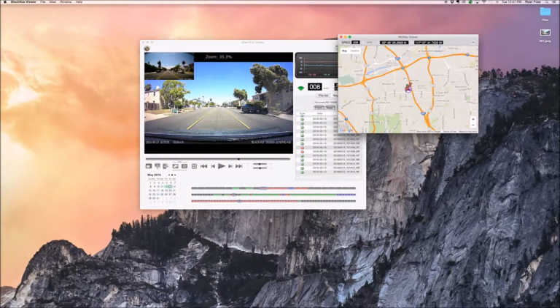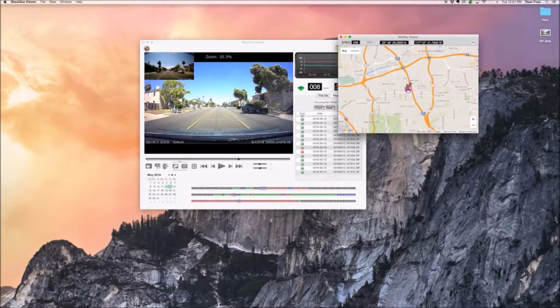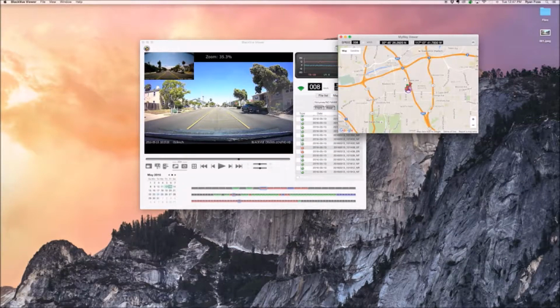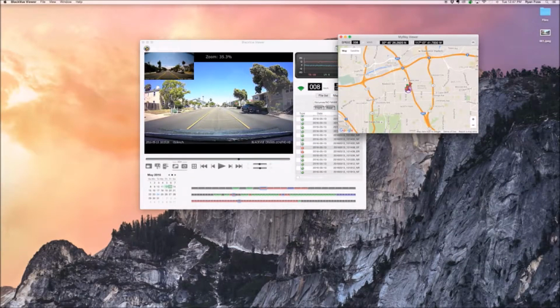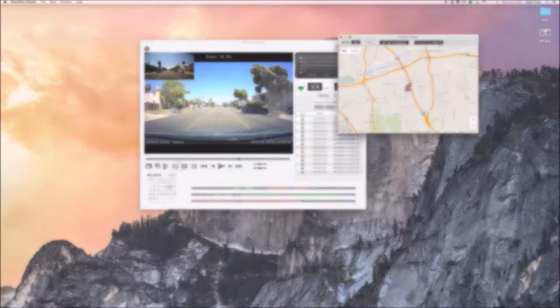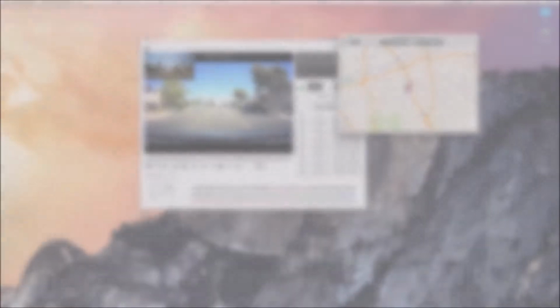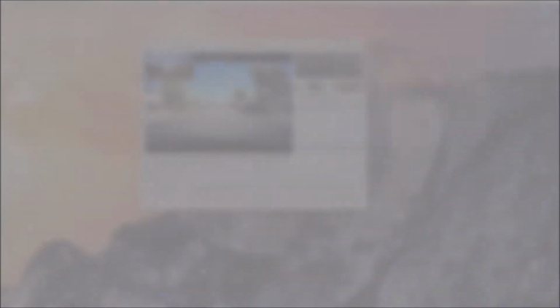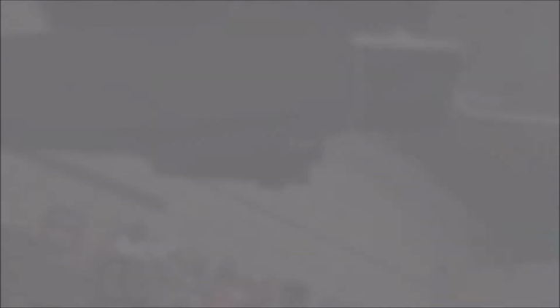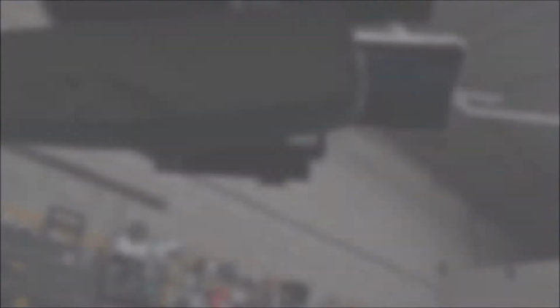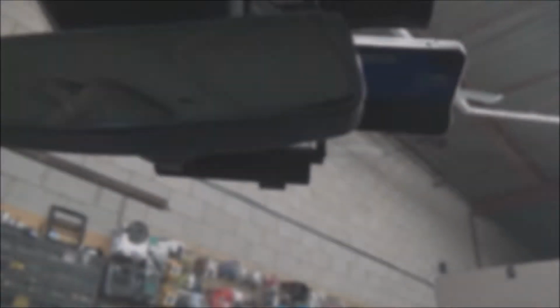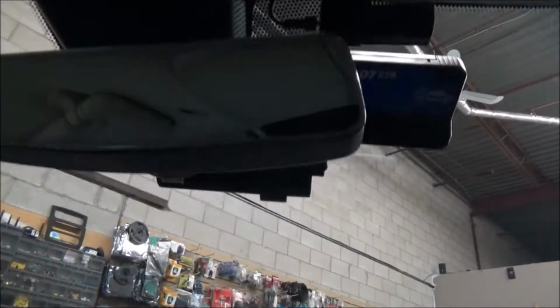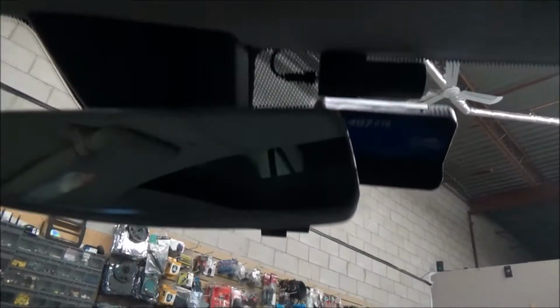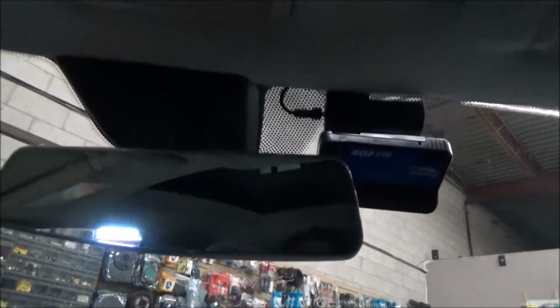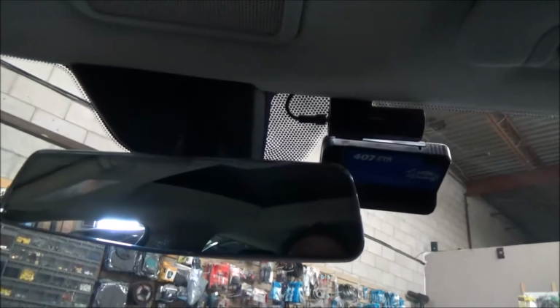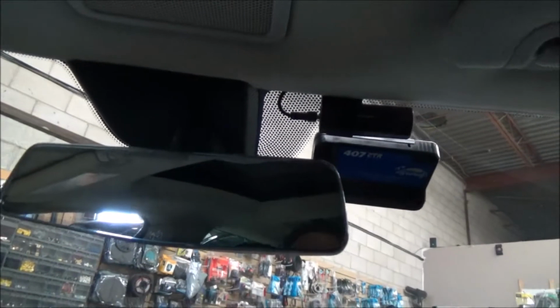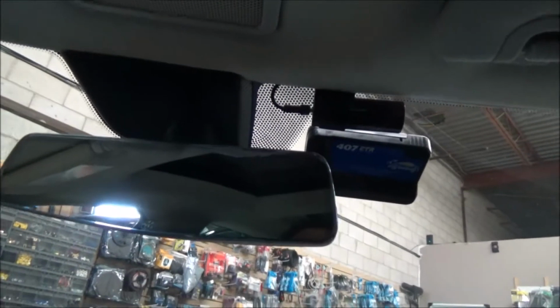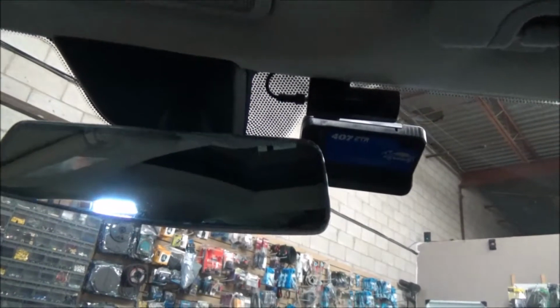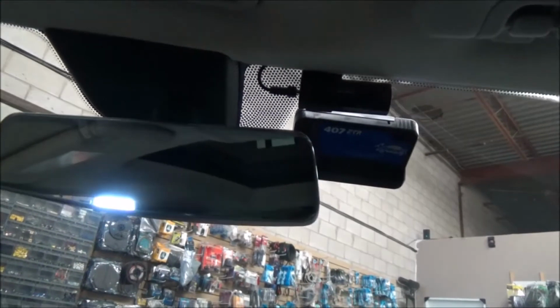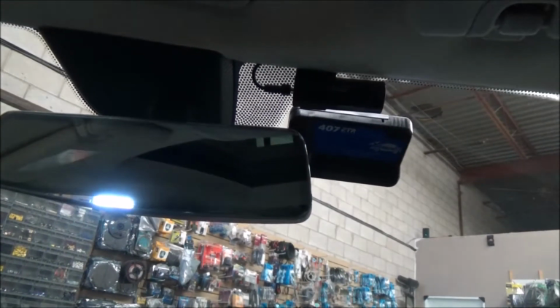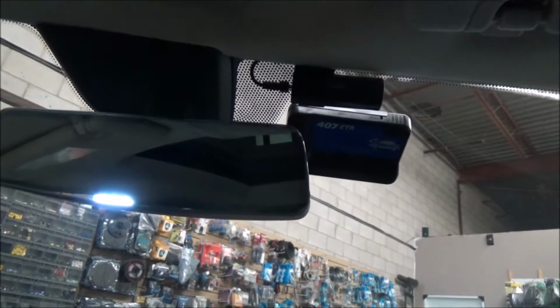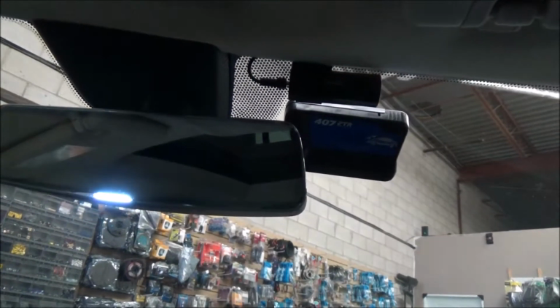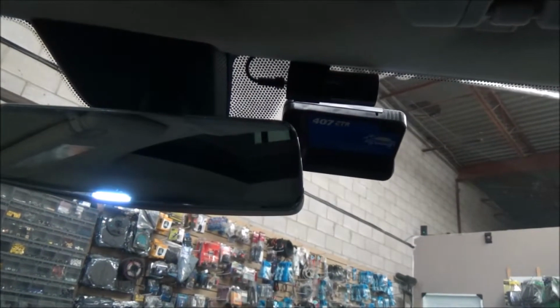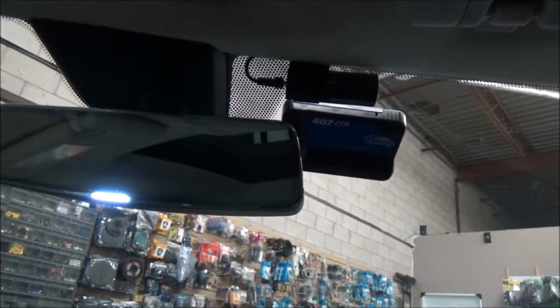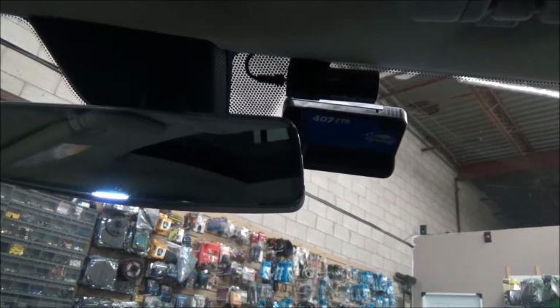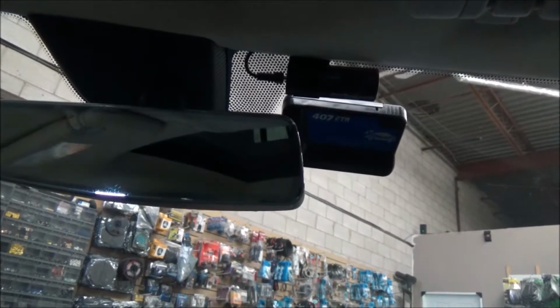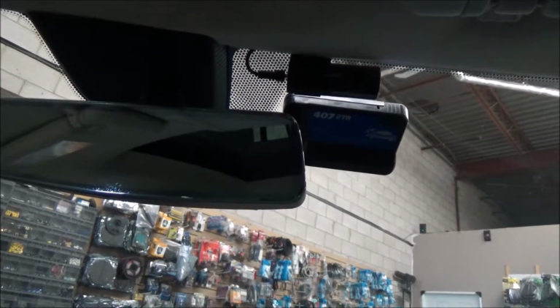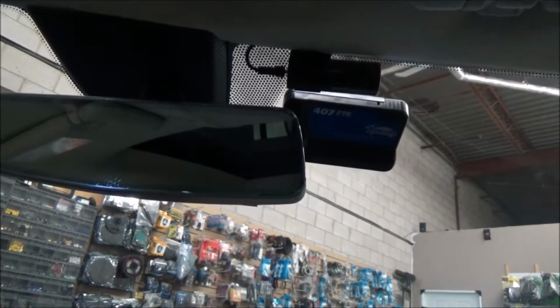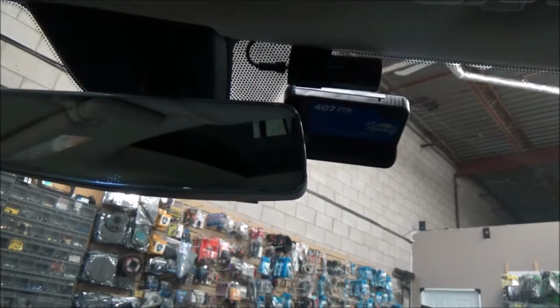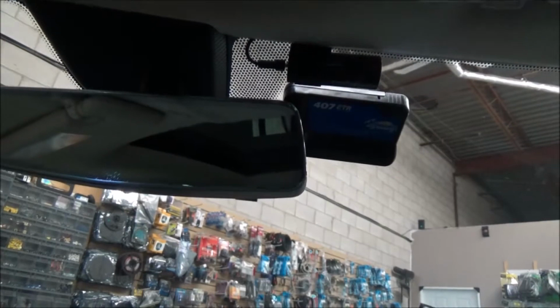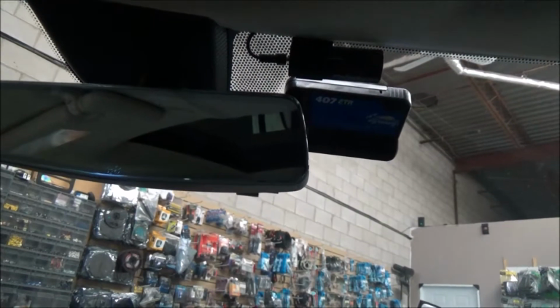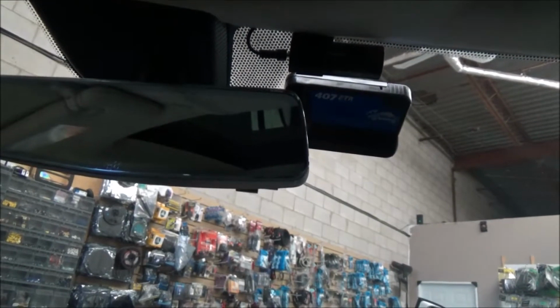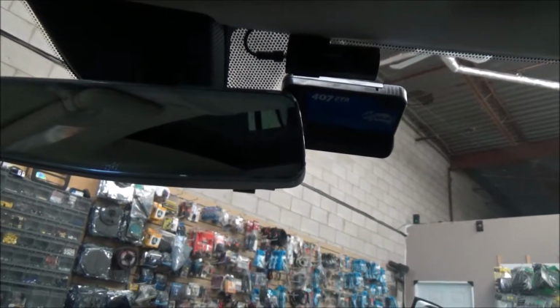The system can be installed in parking mode or driving only. There are different options for how and where to install the second camera.